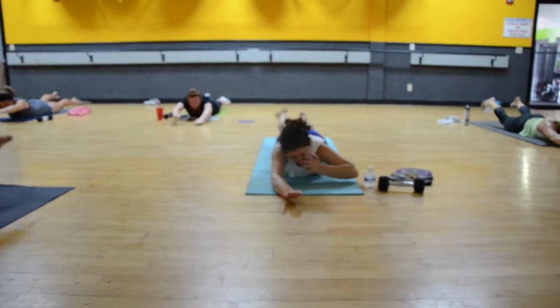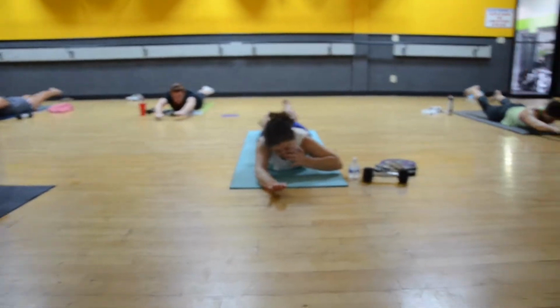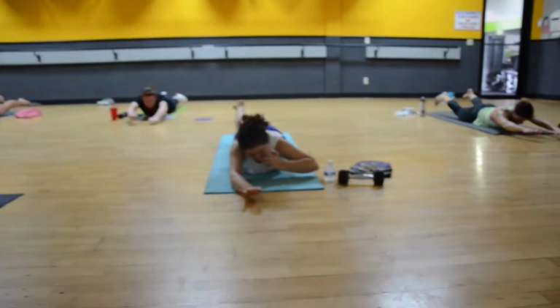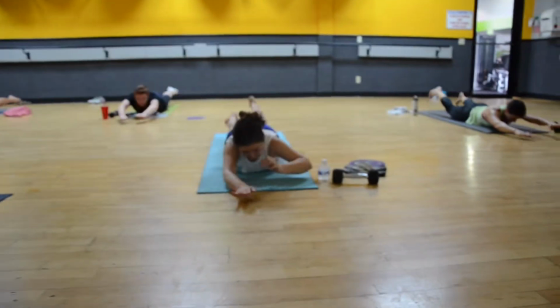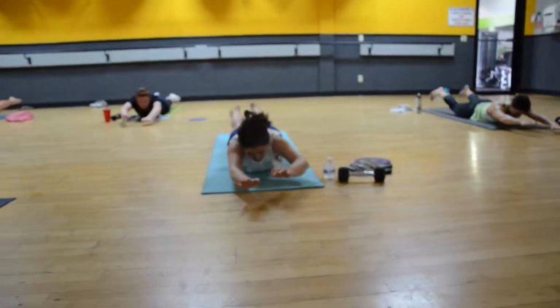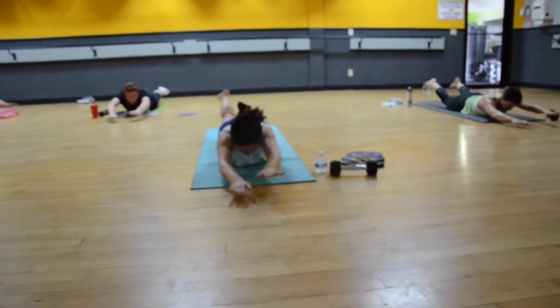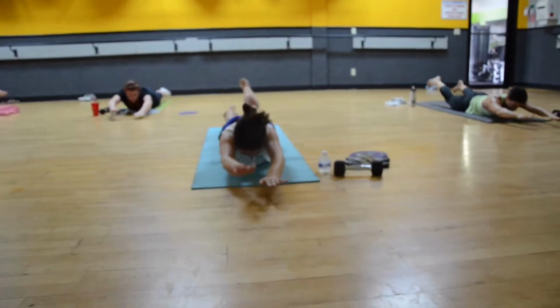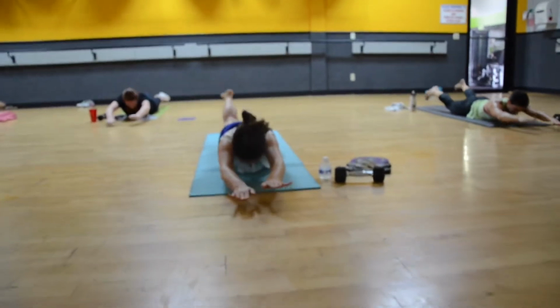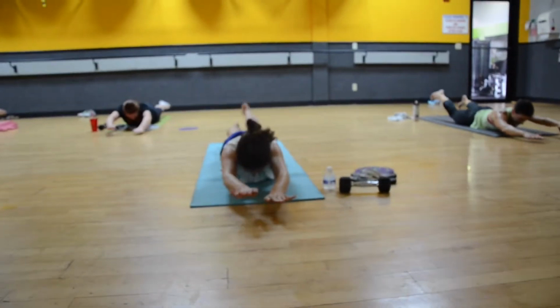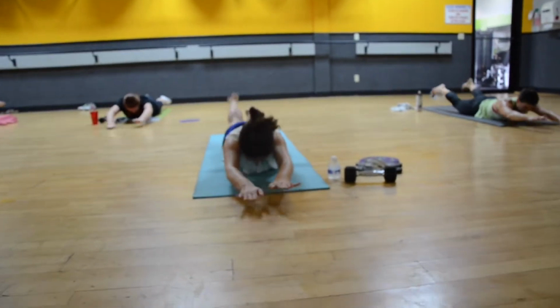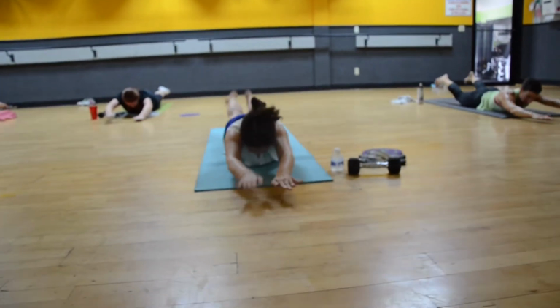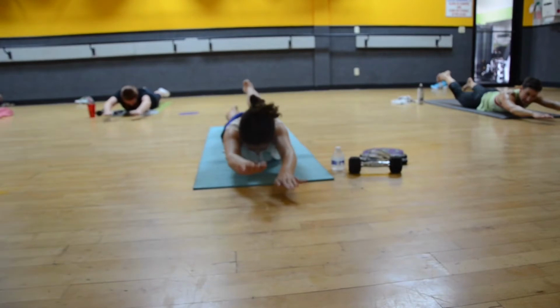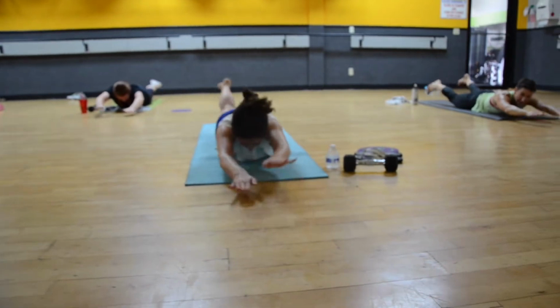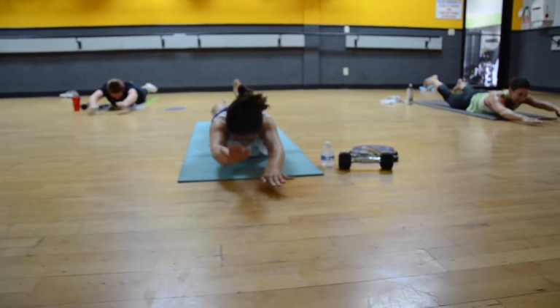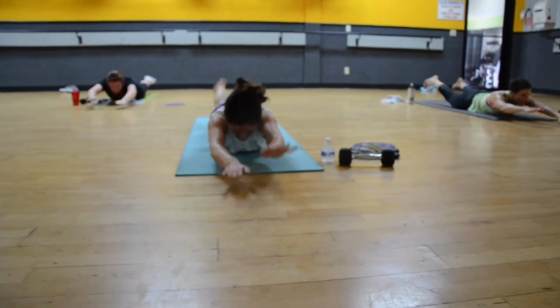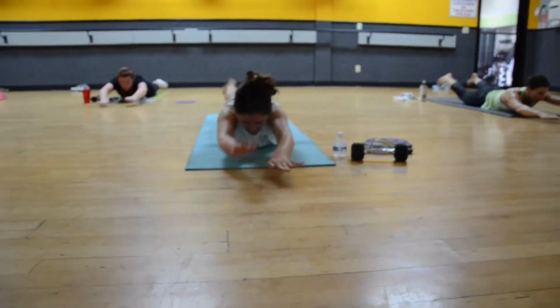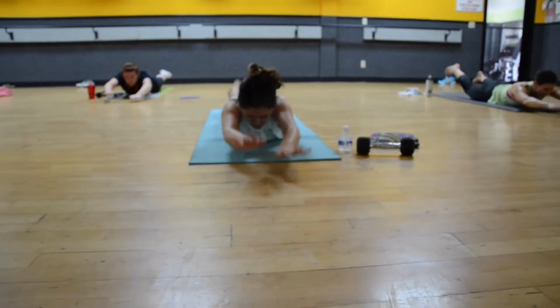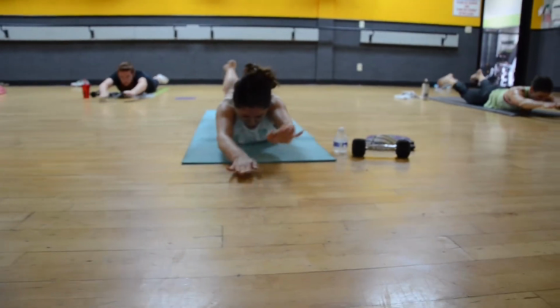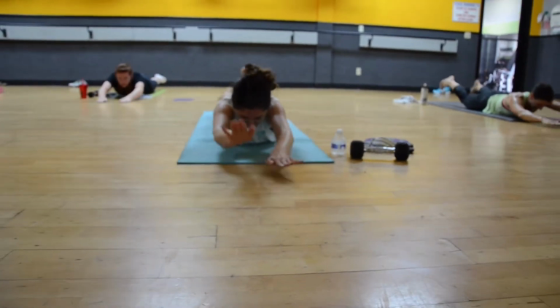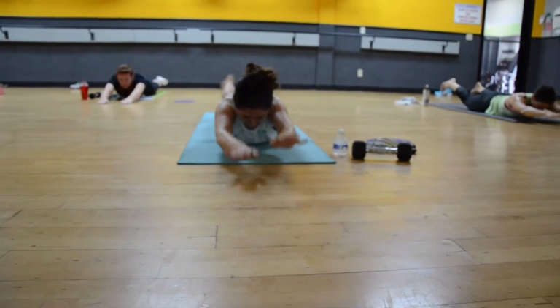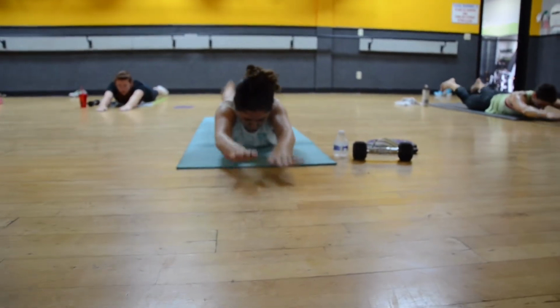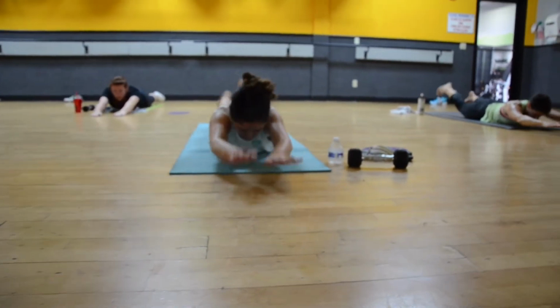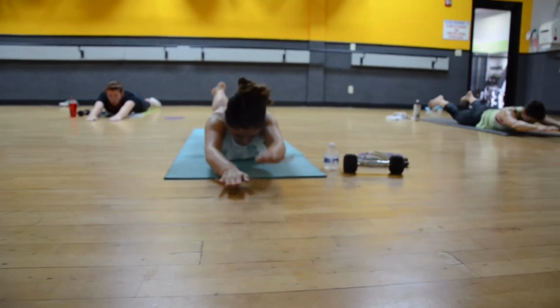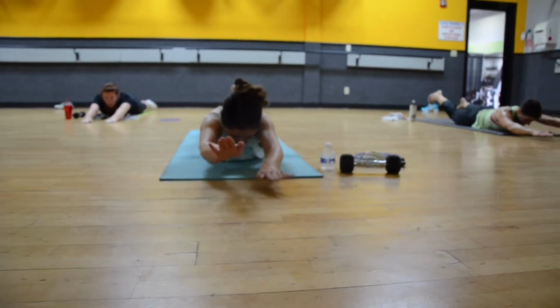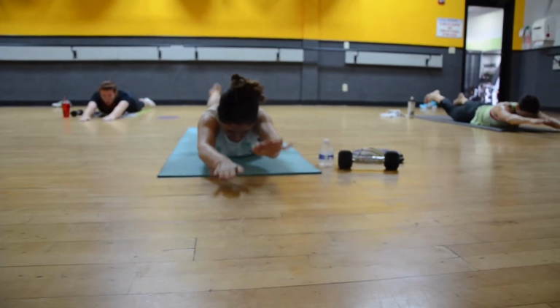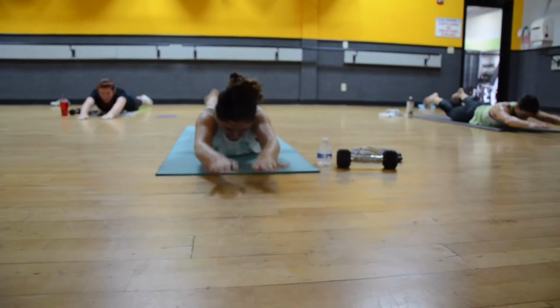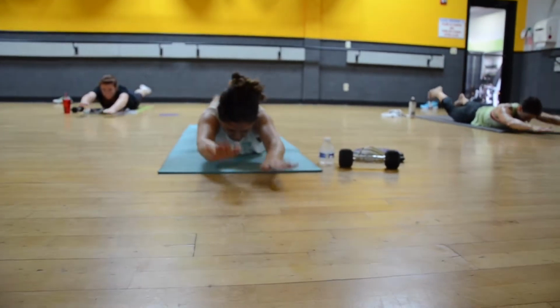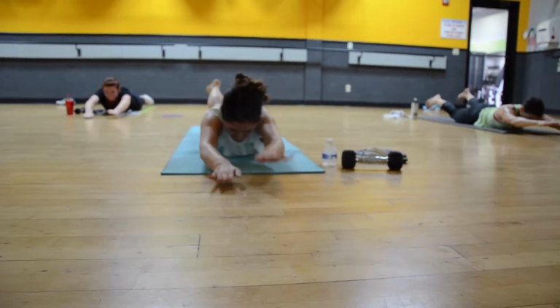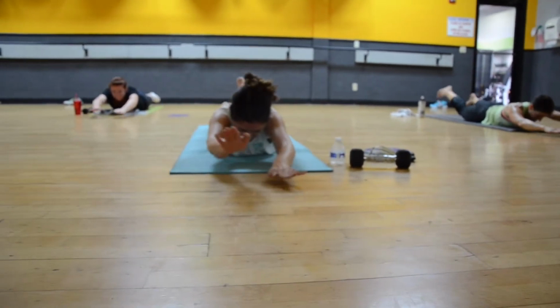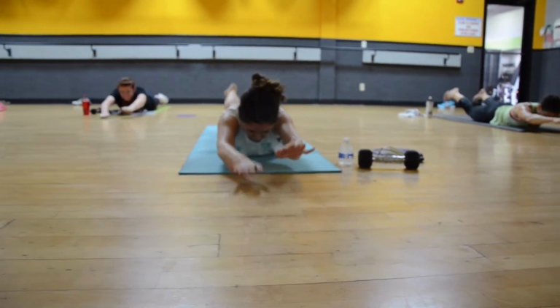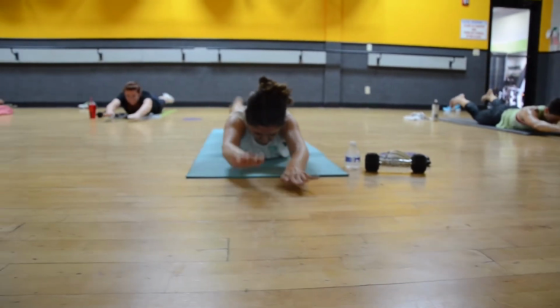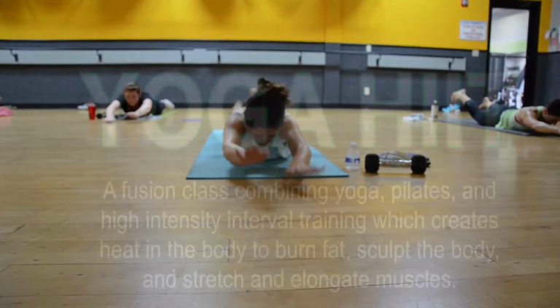Kick your heels up and down. Look over your hands. Keep going. Swim, swim, swim.